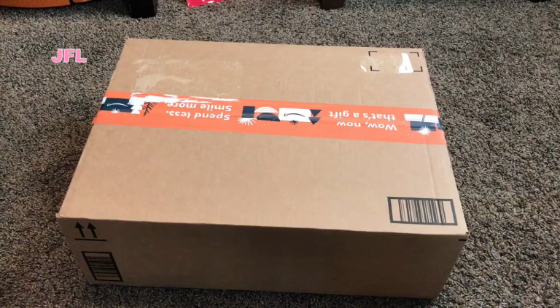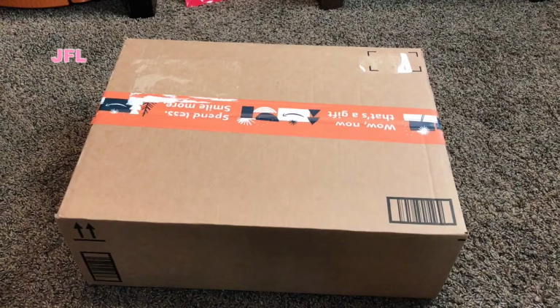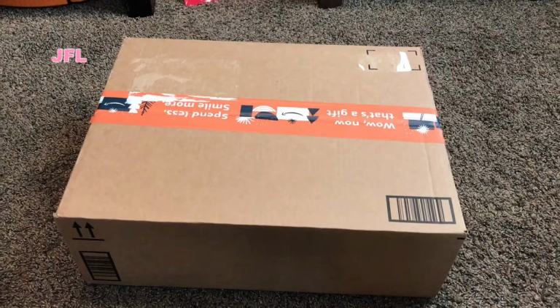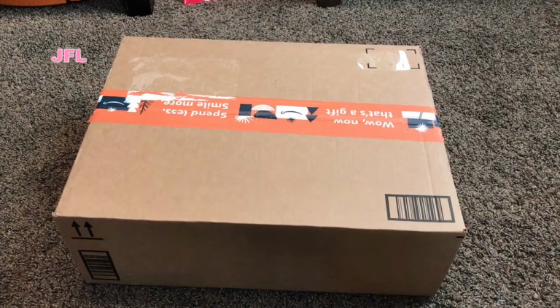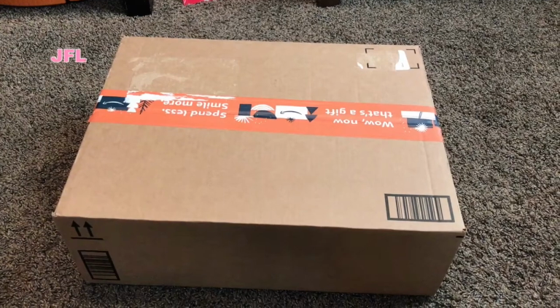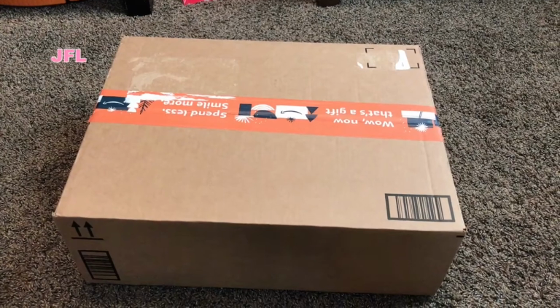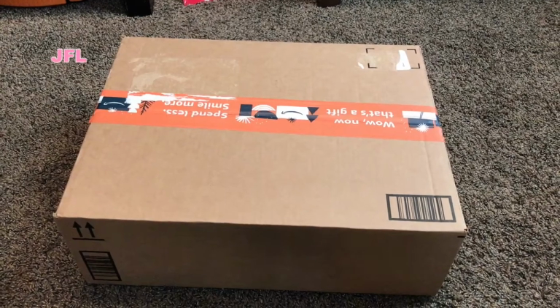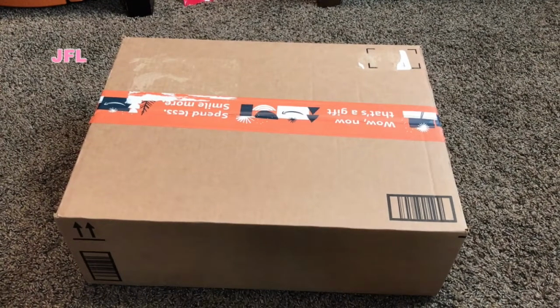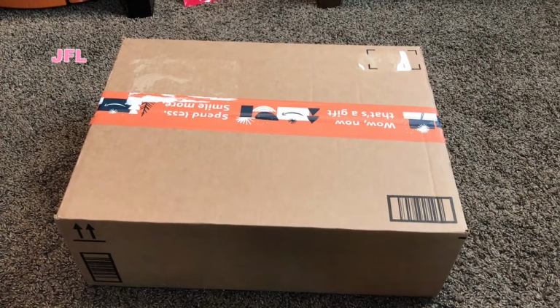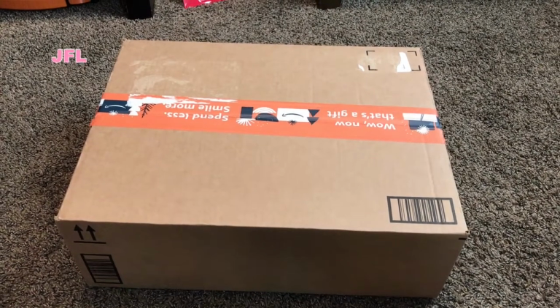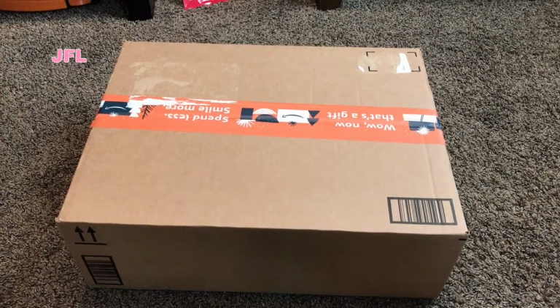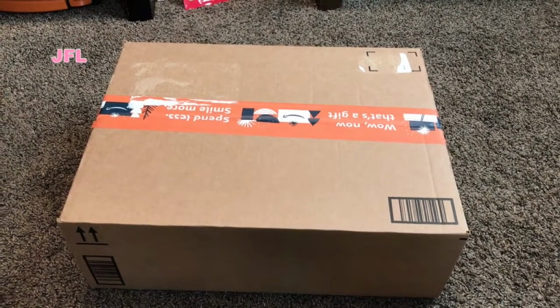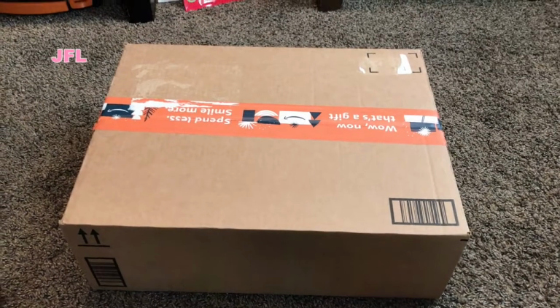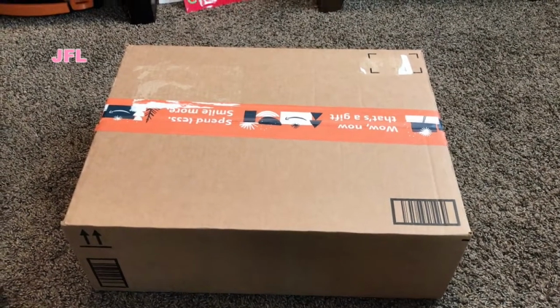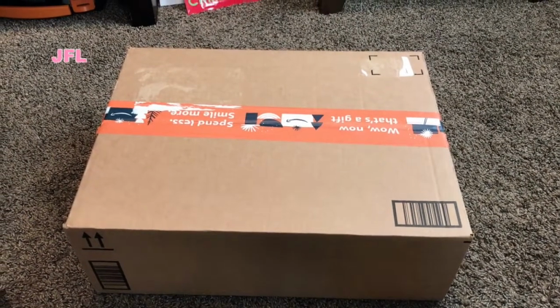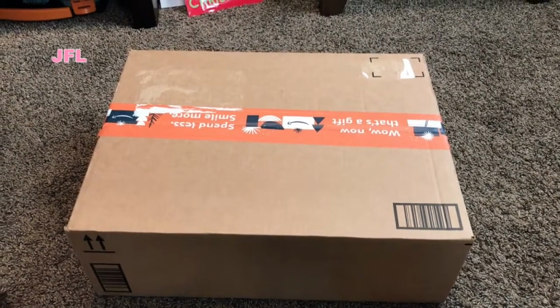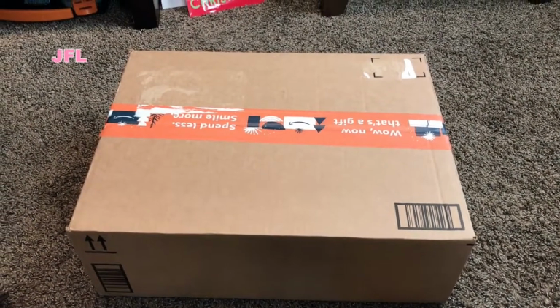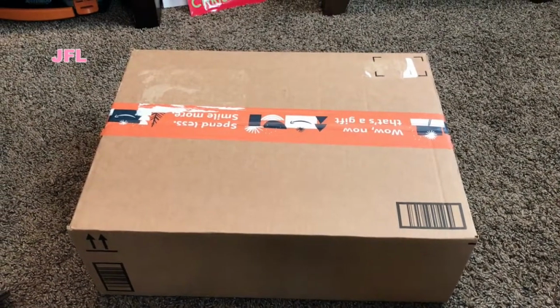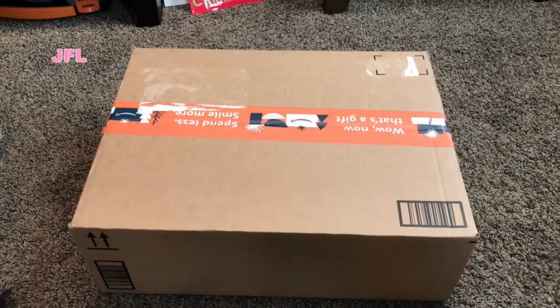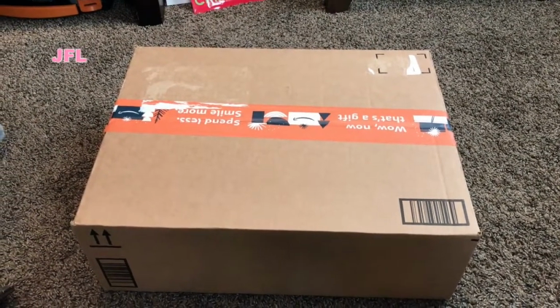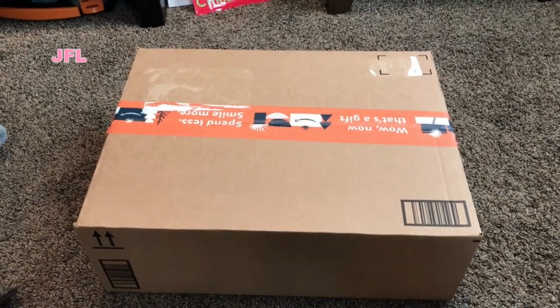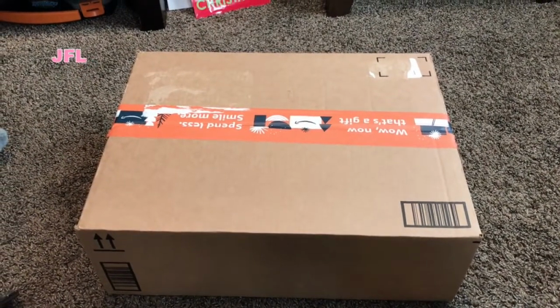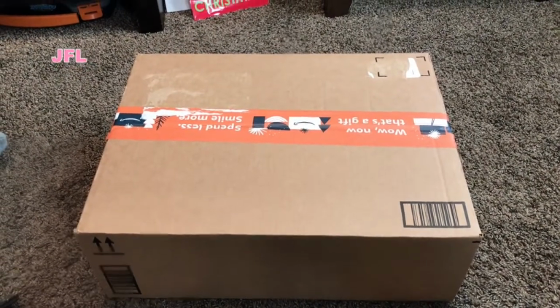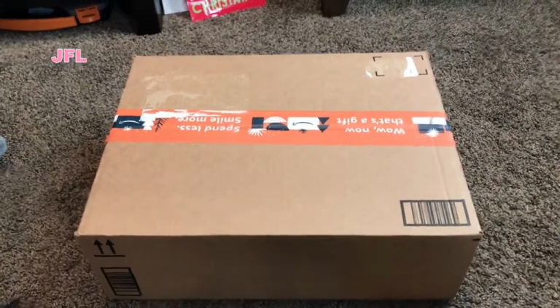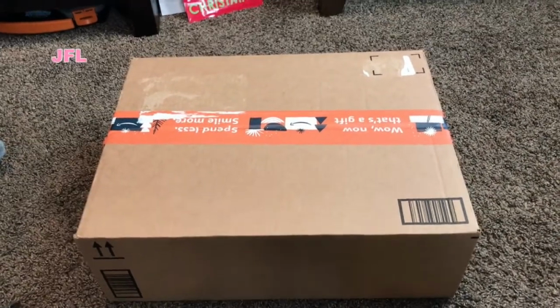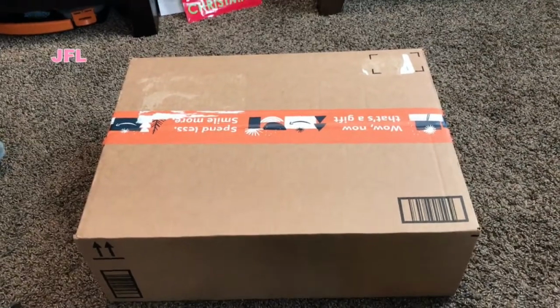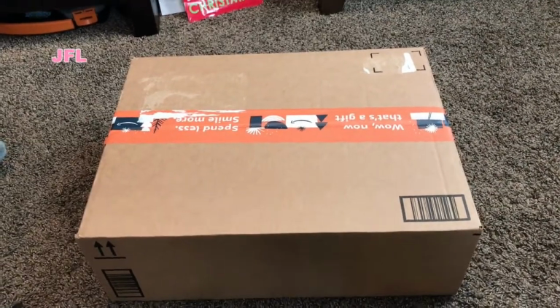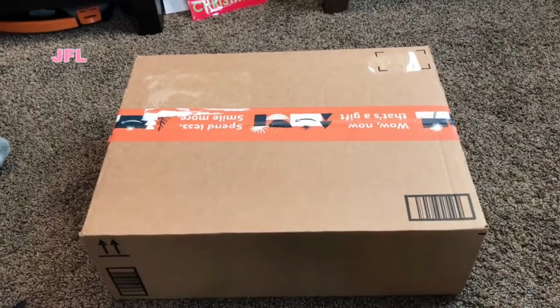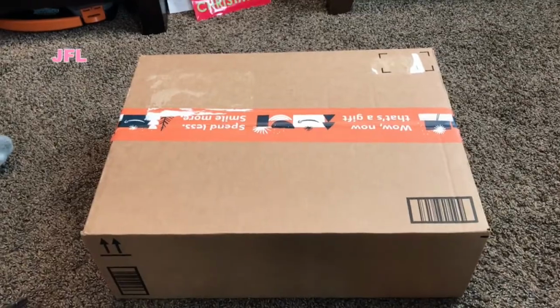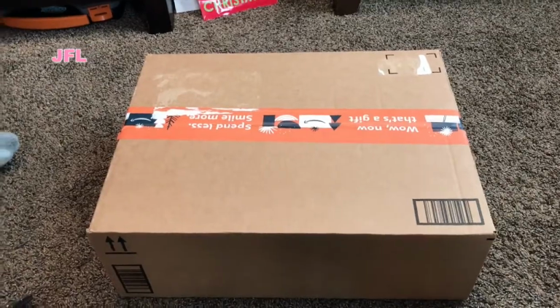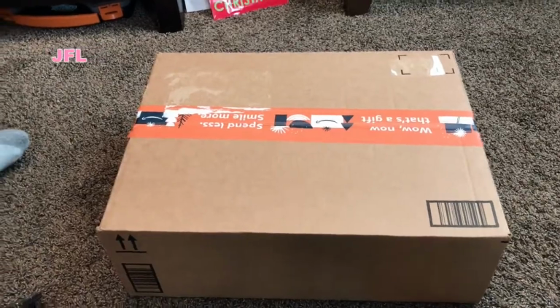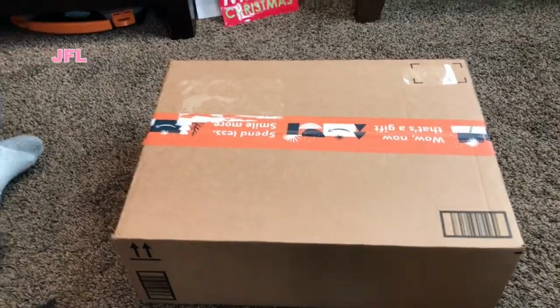Hi guys, welcome back to my channel. Today we're unboxing. Here we go.